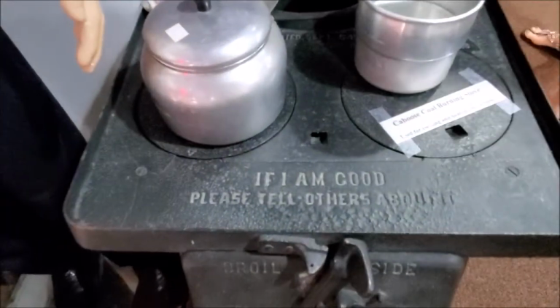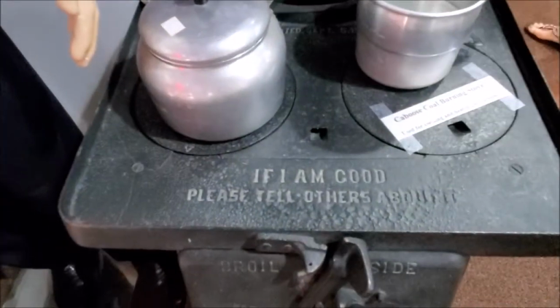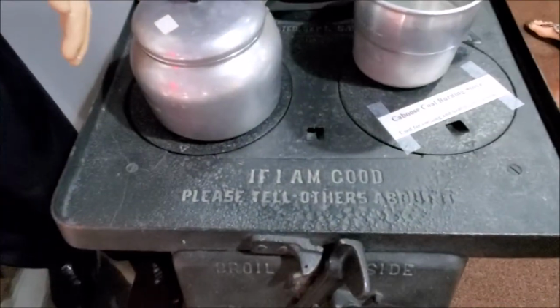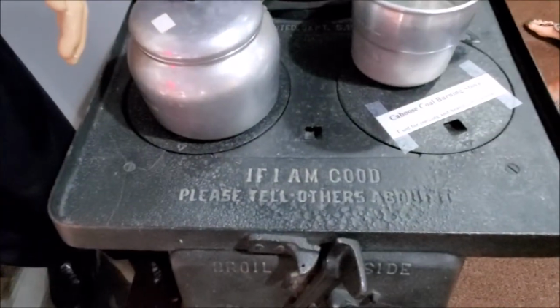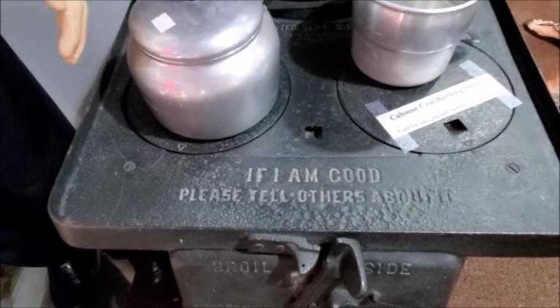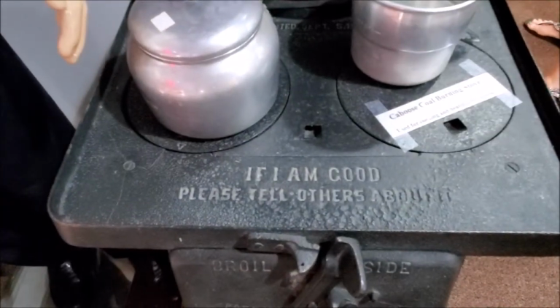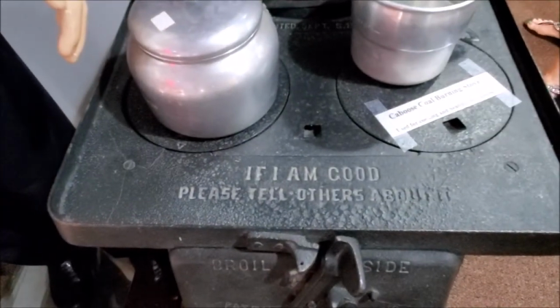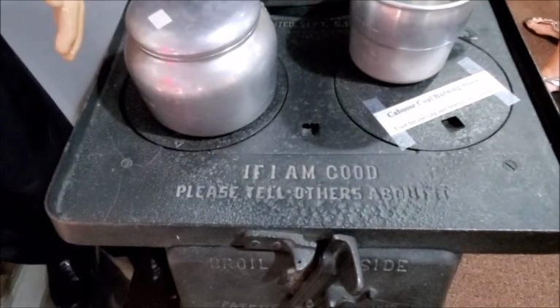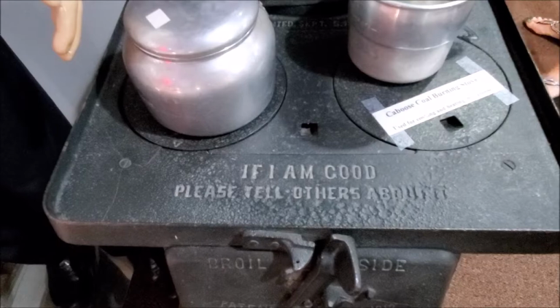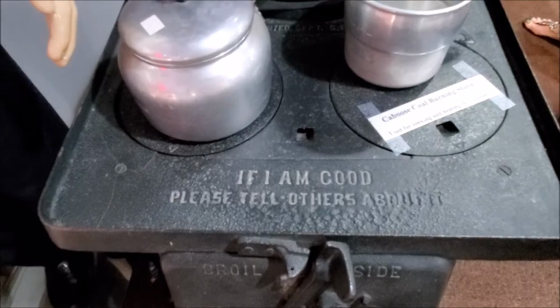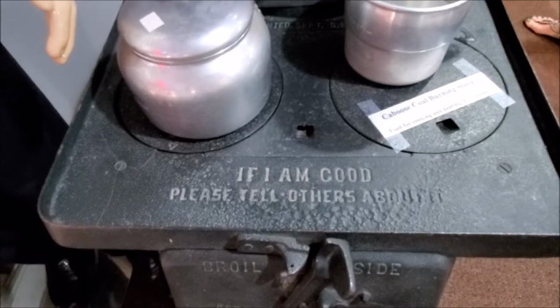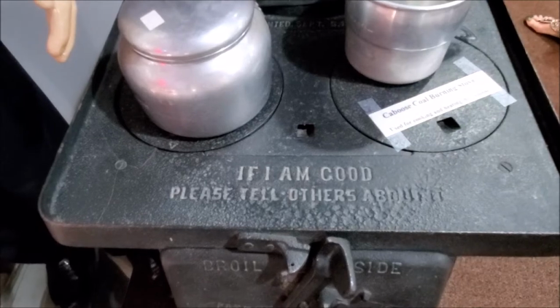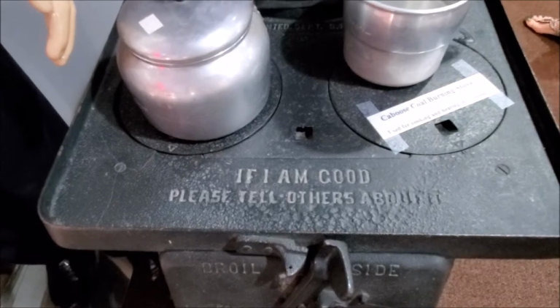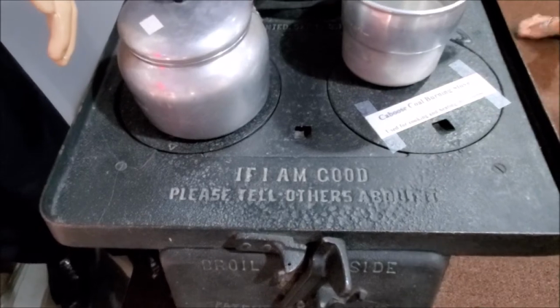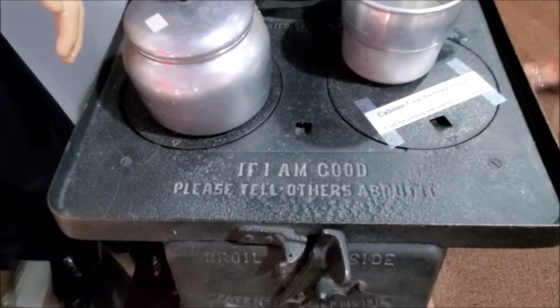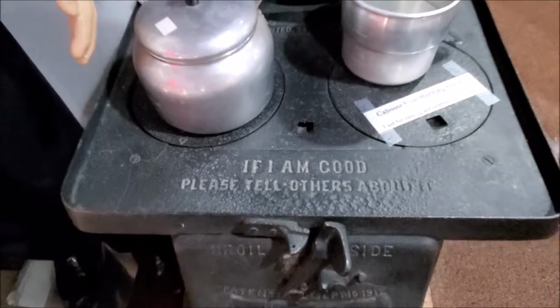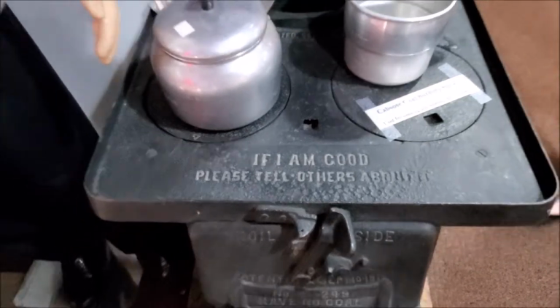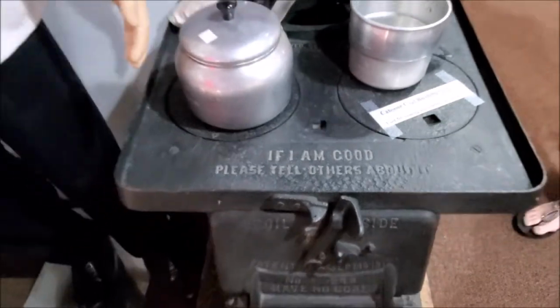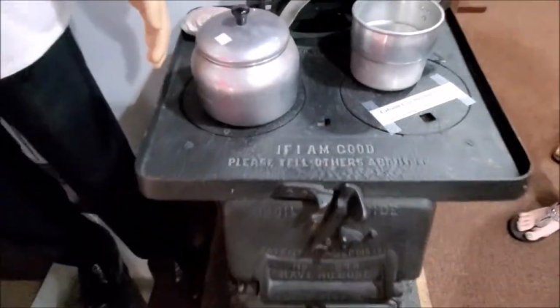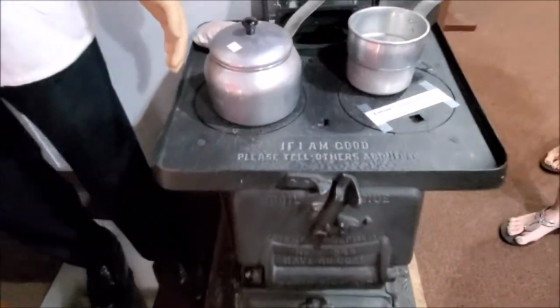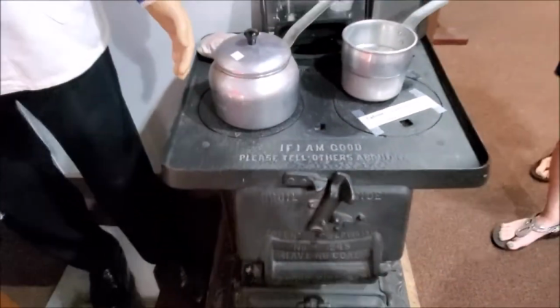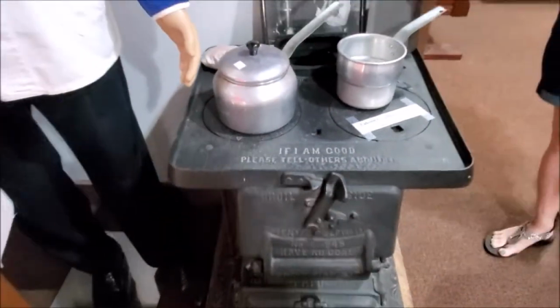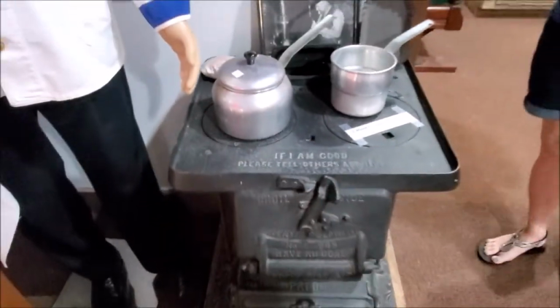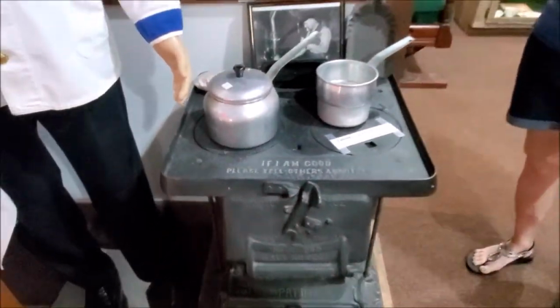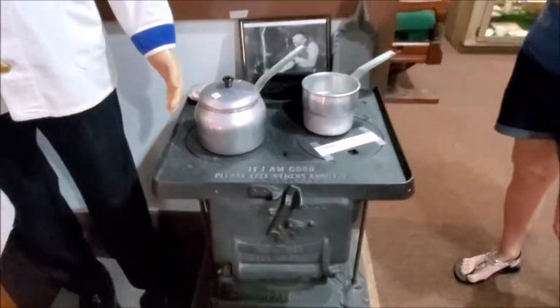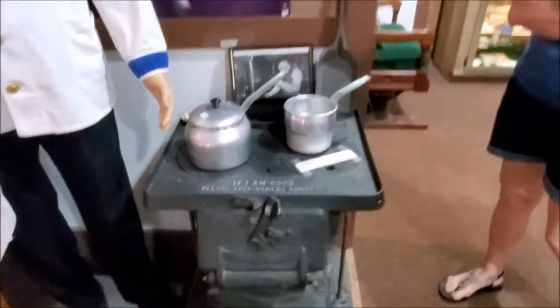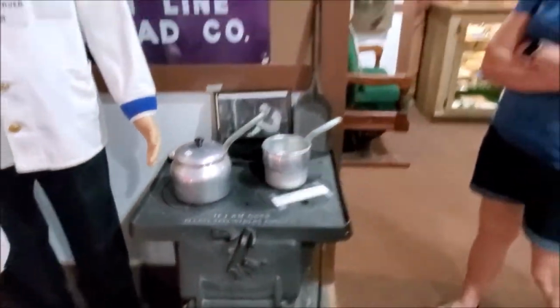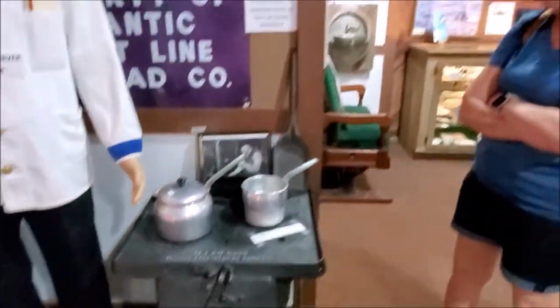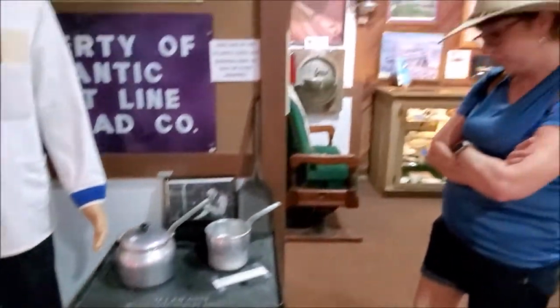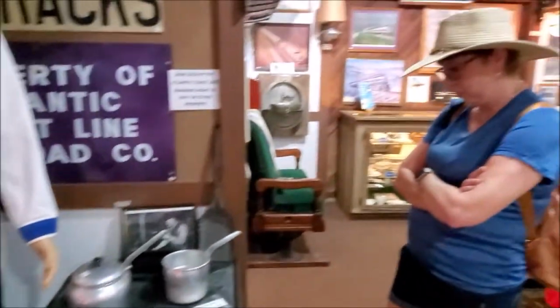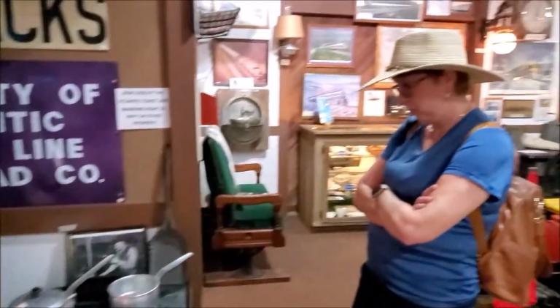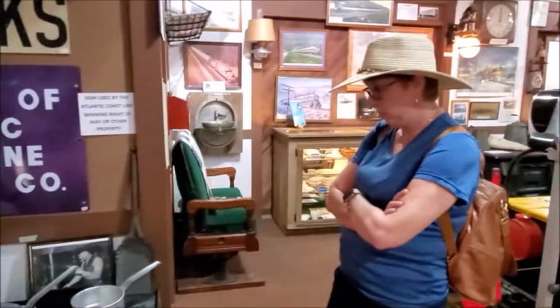If I am good, please tell the others about it. And that's in there, so that's real.